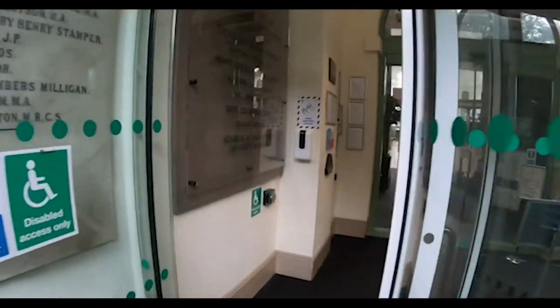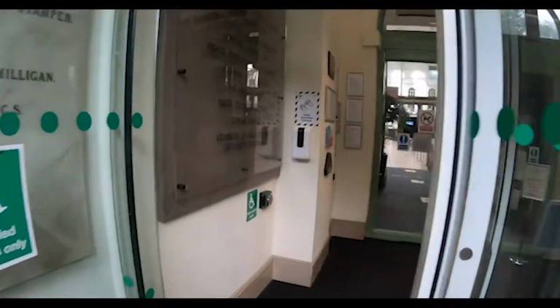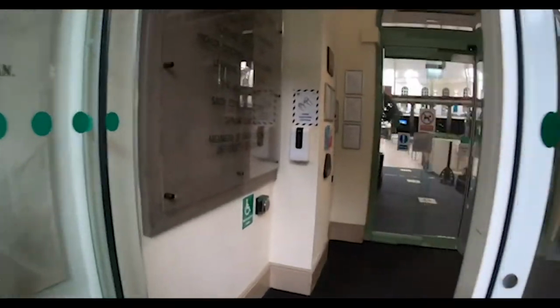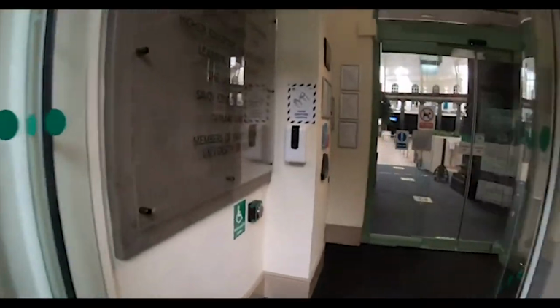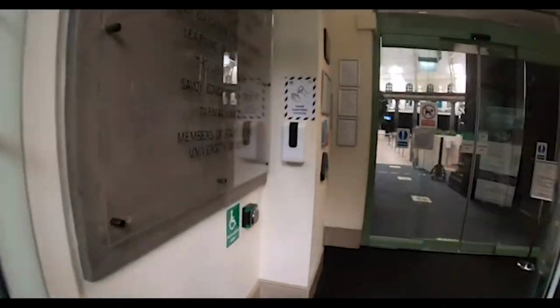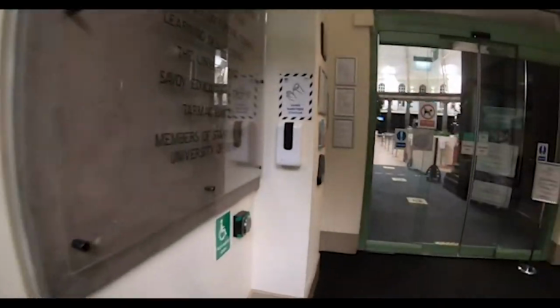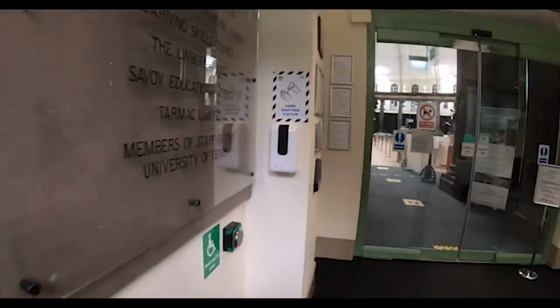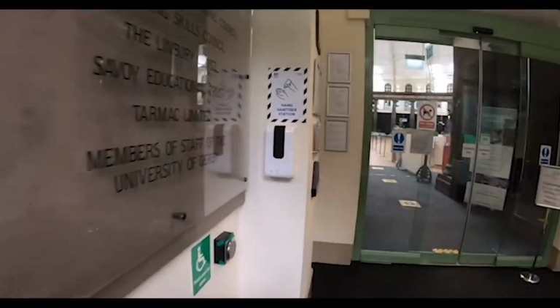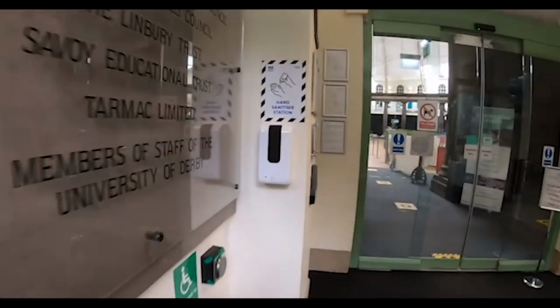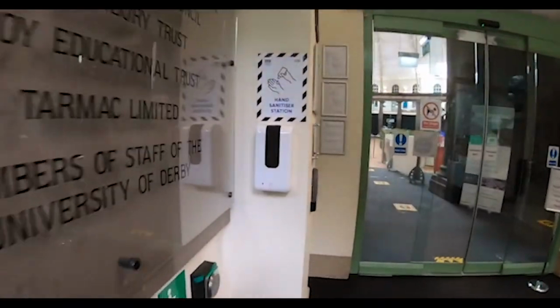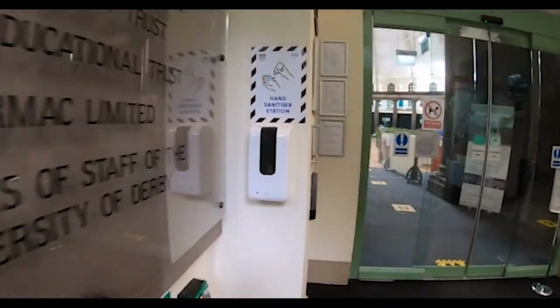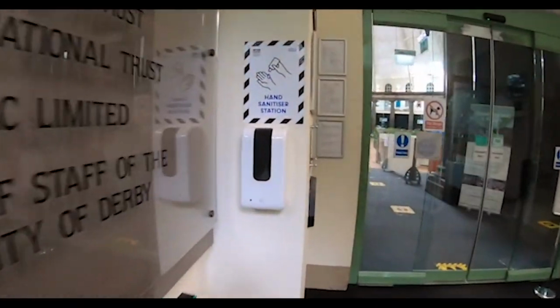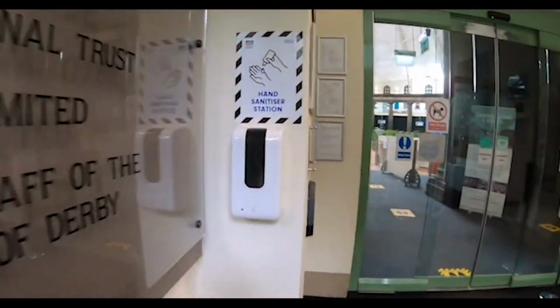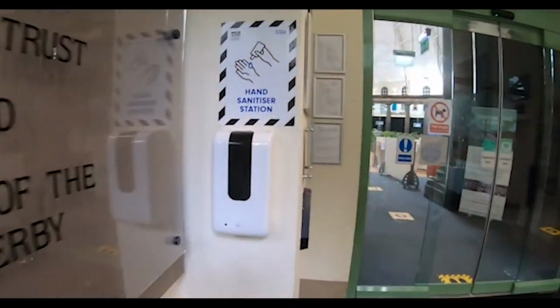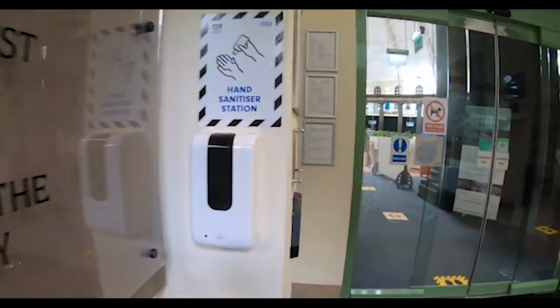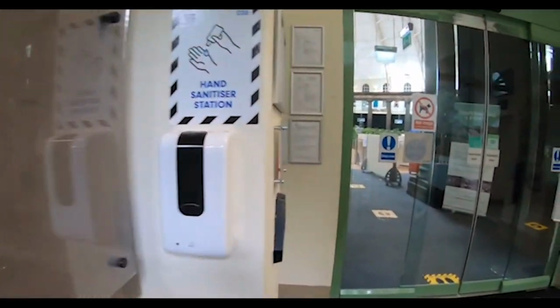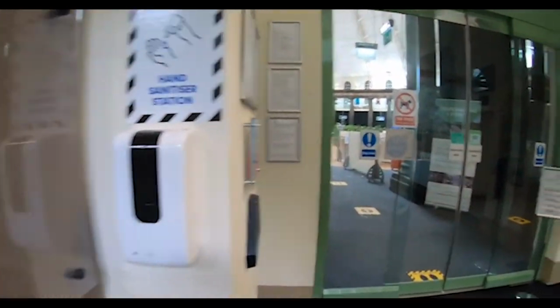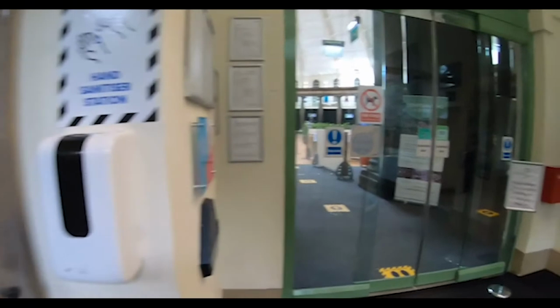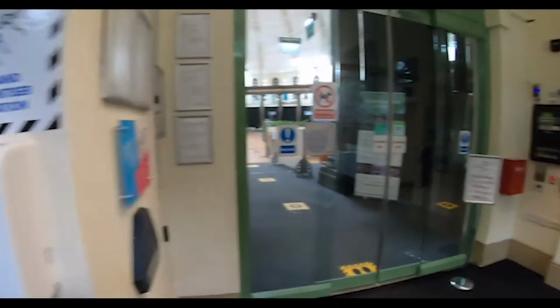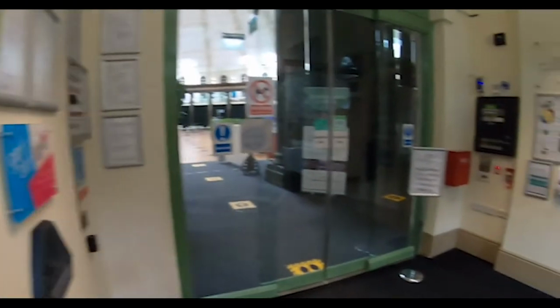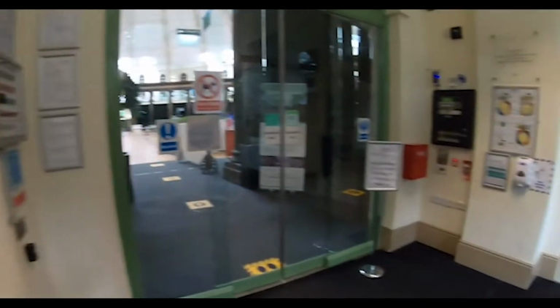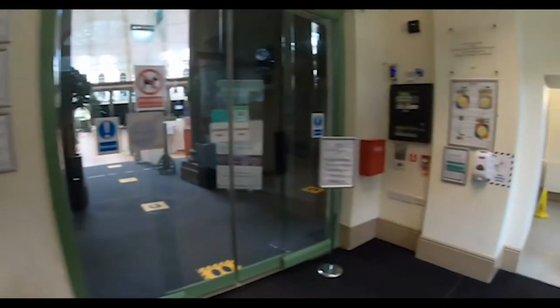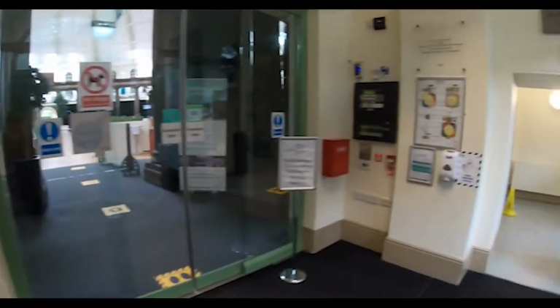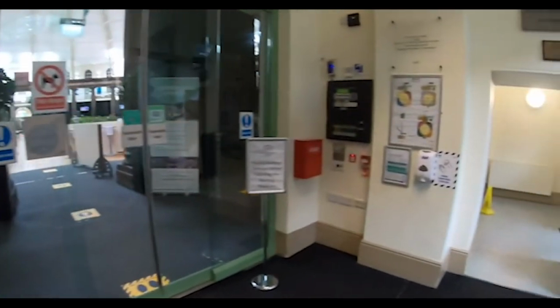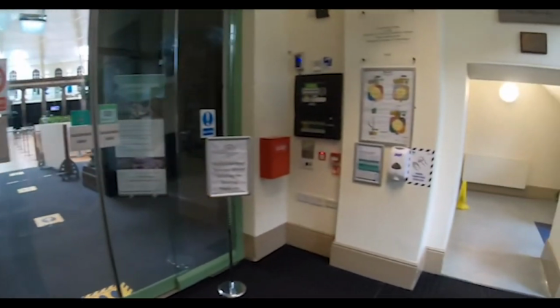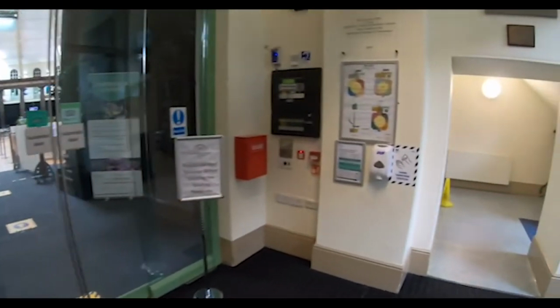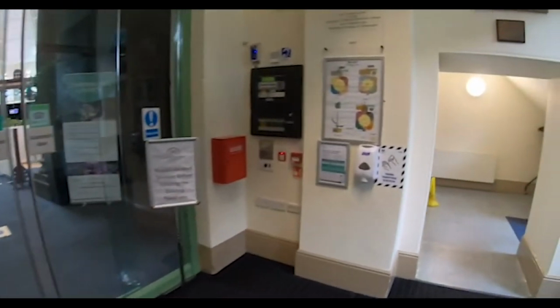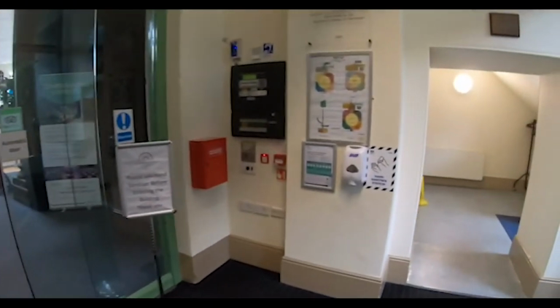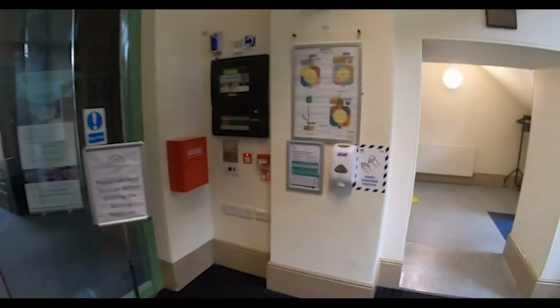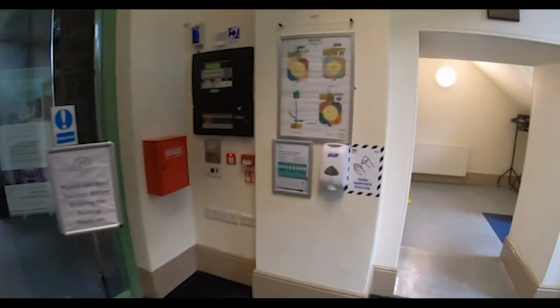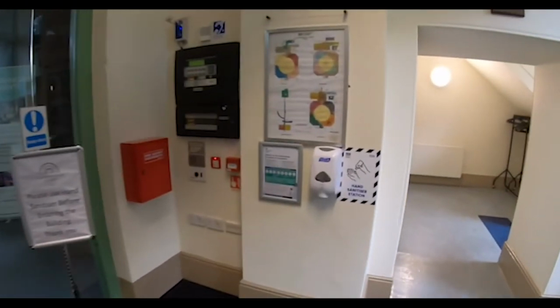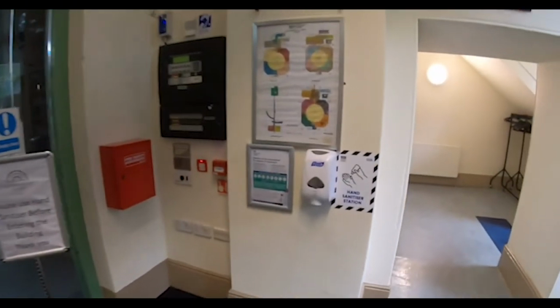You must wash or sanitise your hands when you arrive at college and frequently throughout the day.